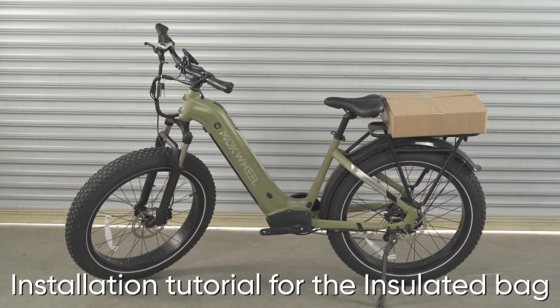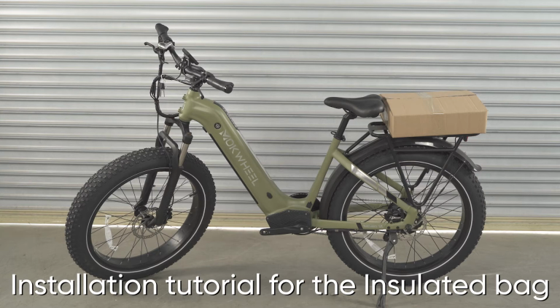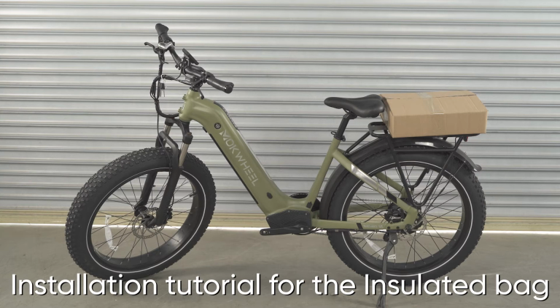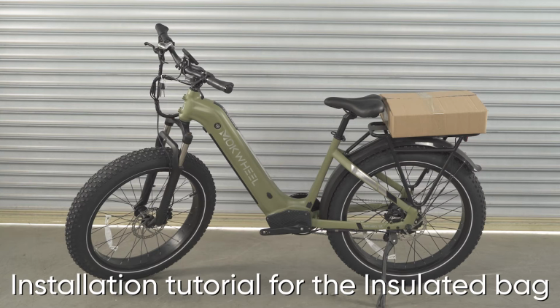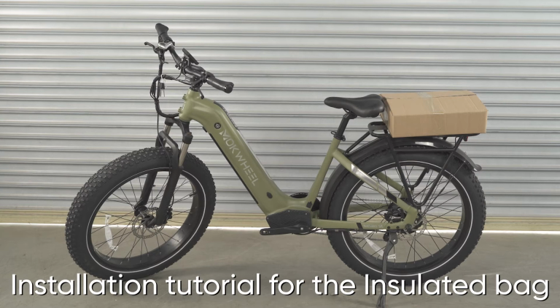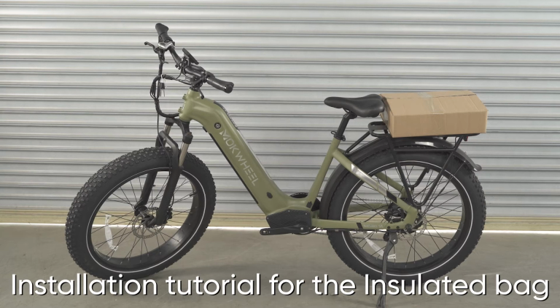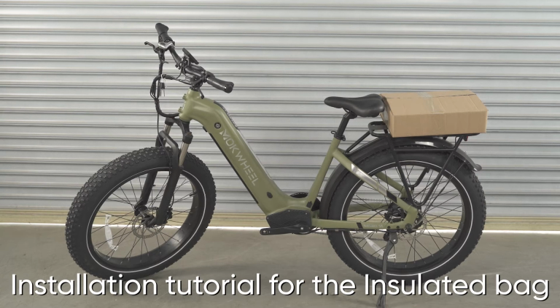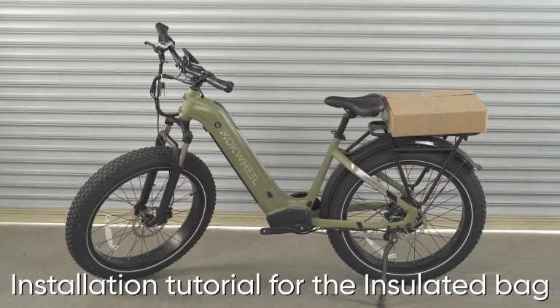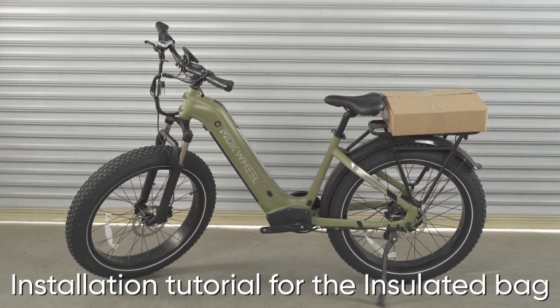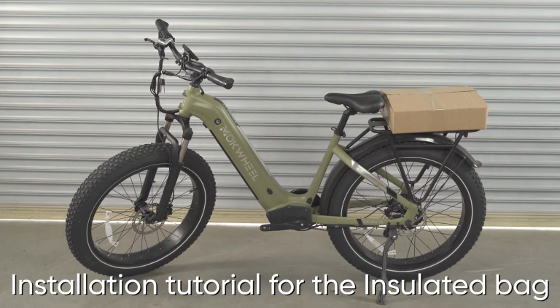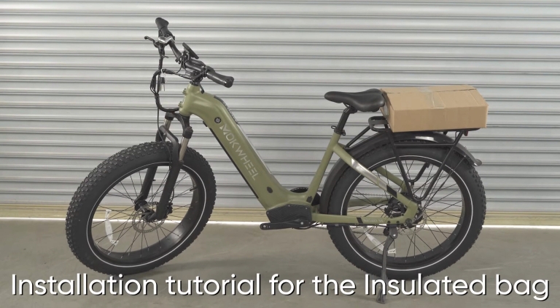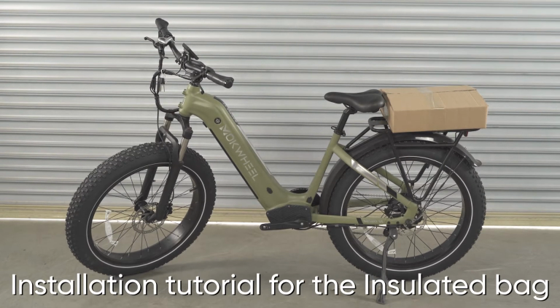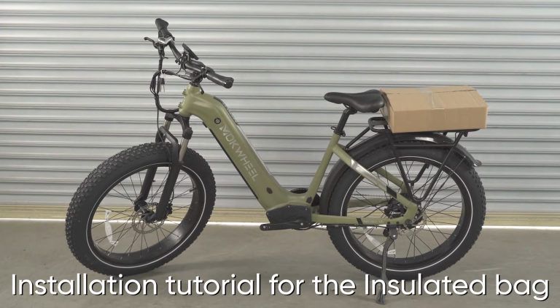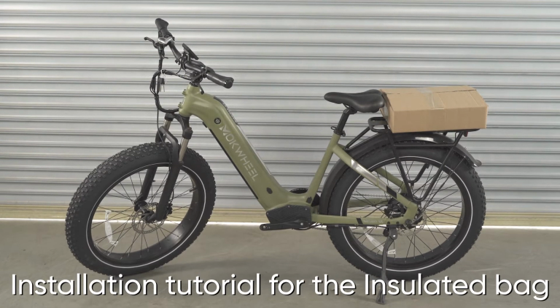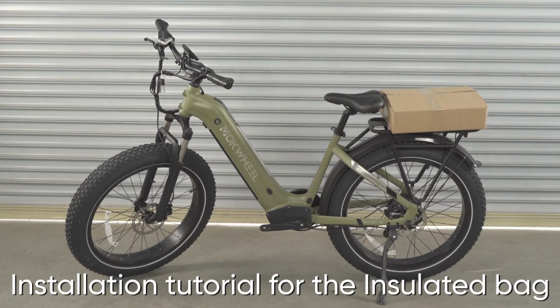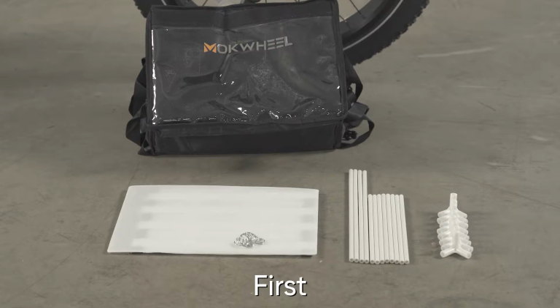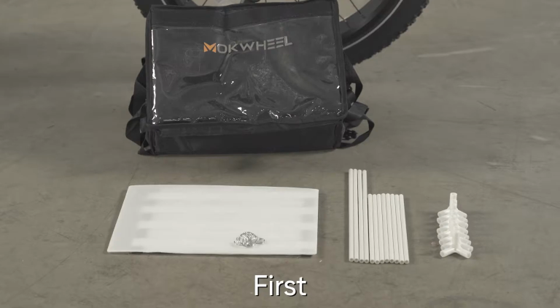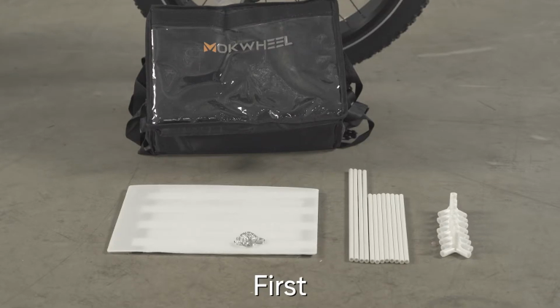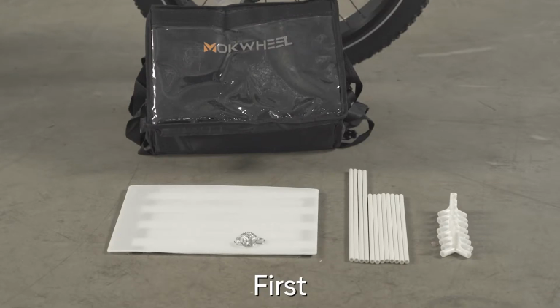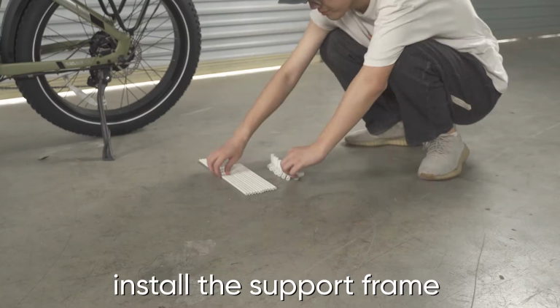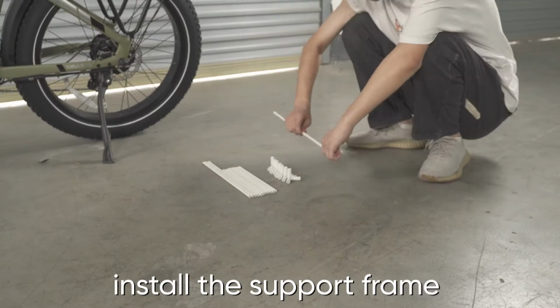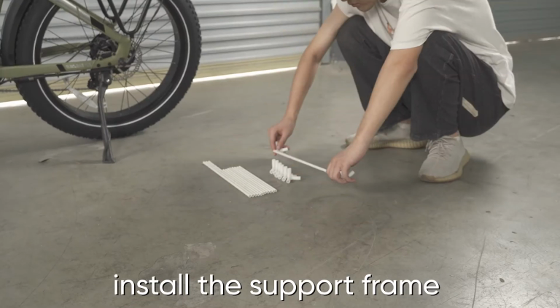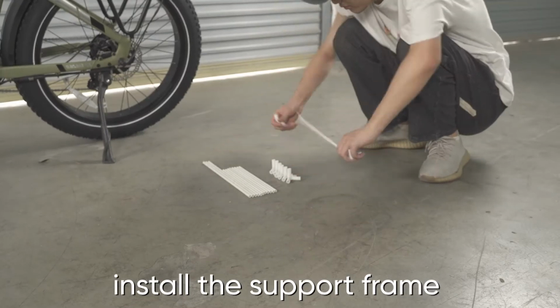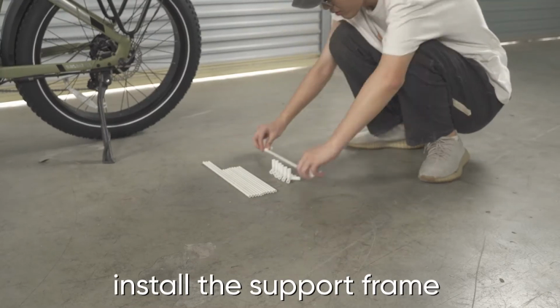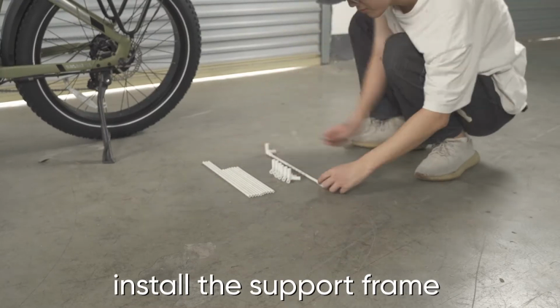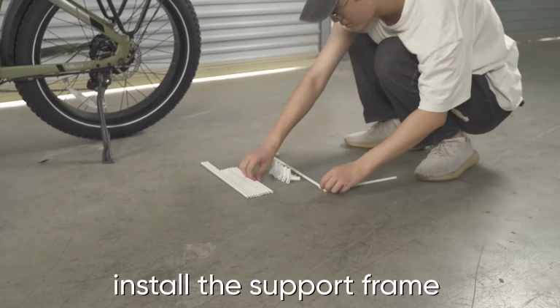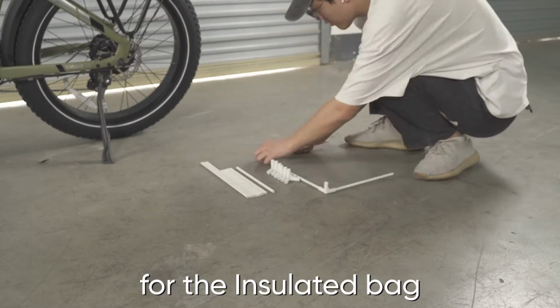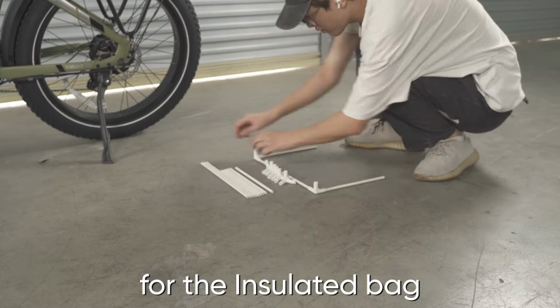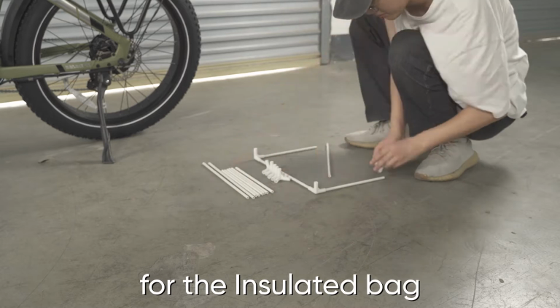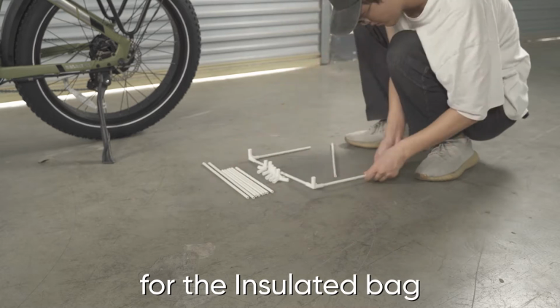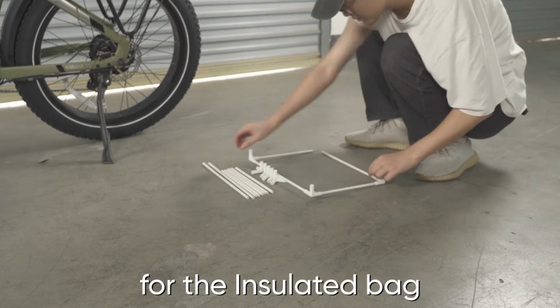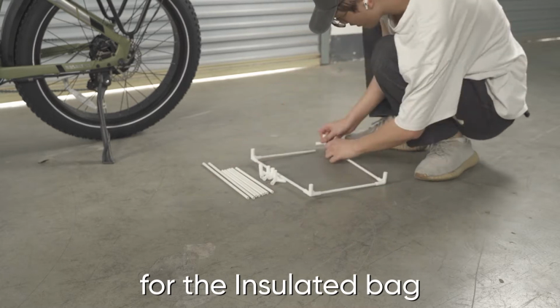Installation tutorial for the insulated bag. First, install the support frame for the insulated bag.